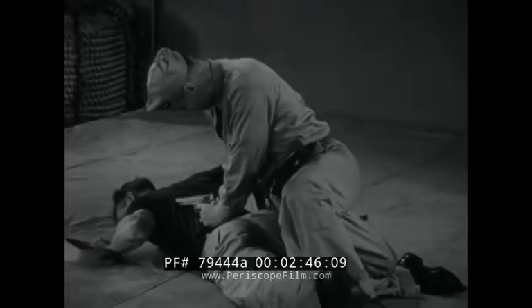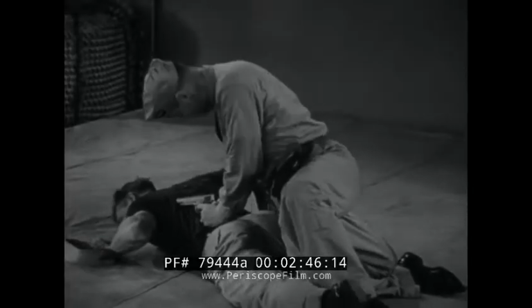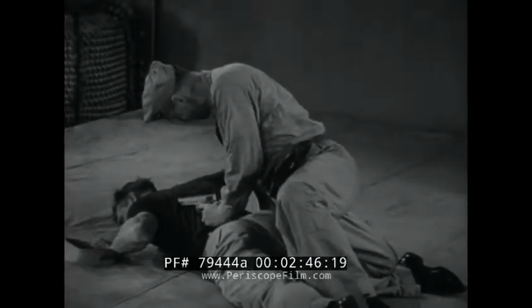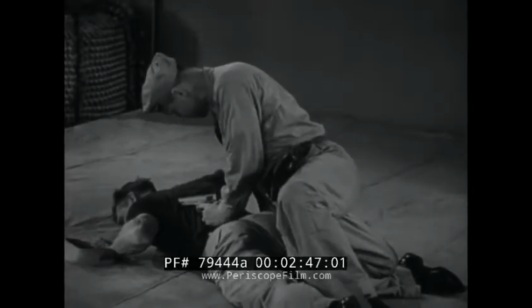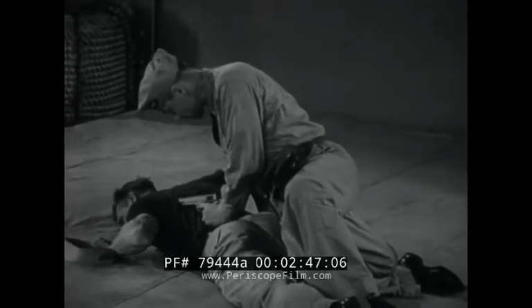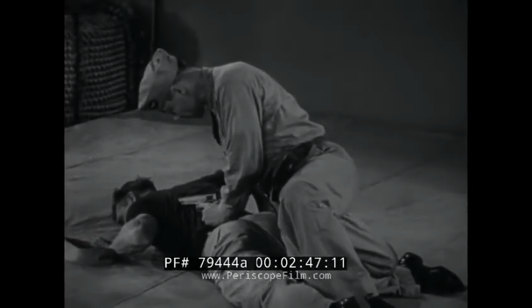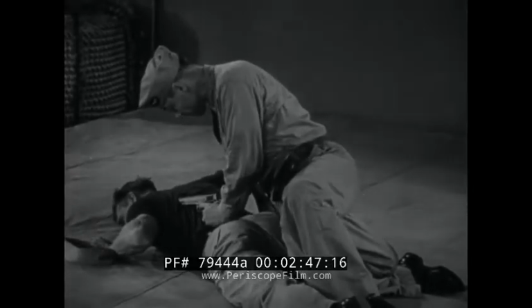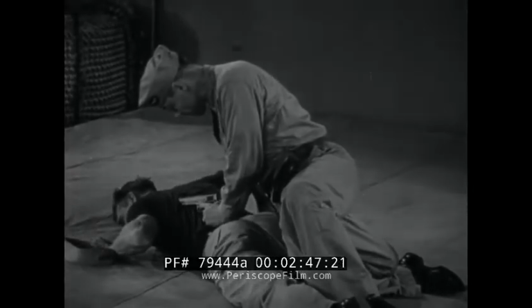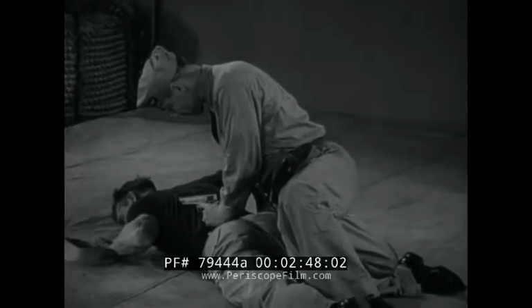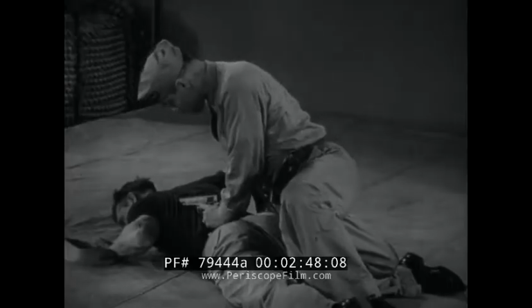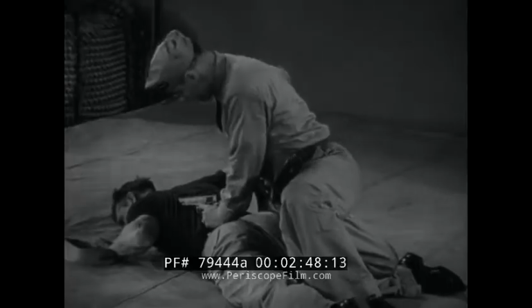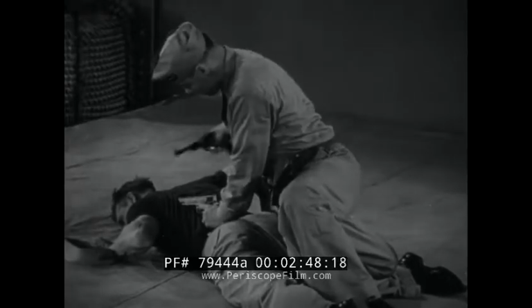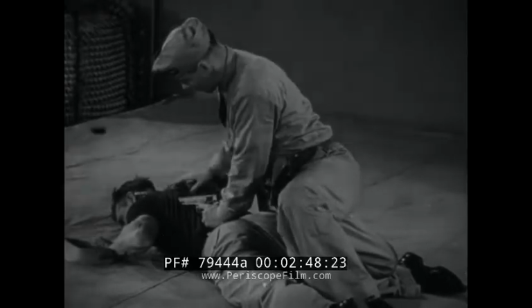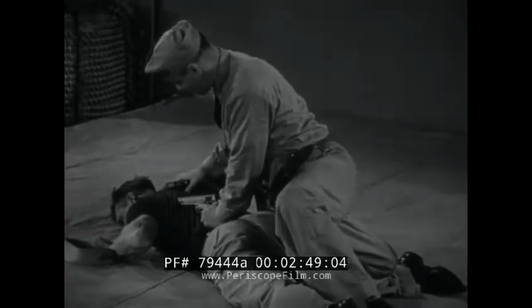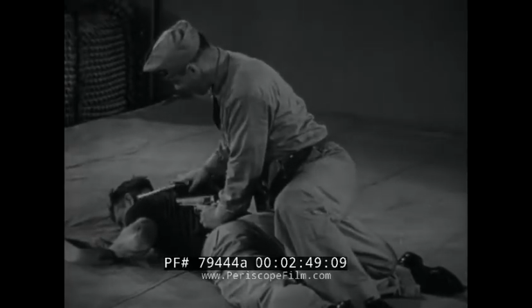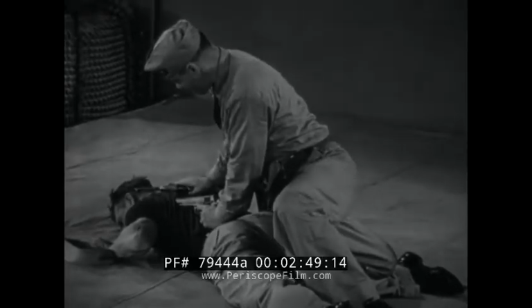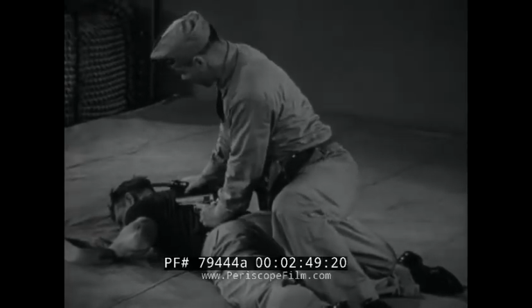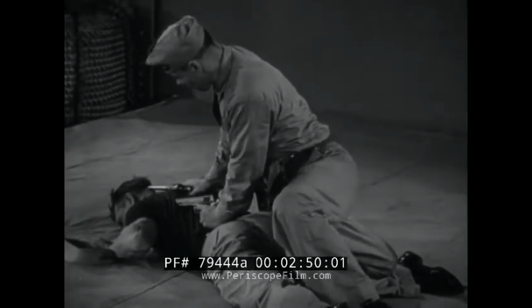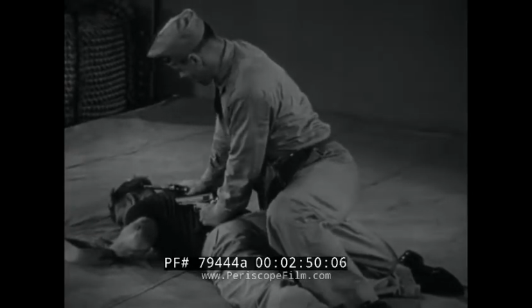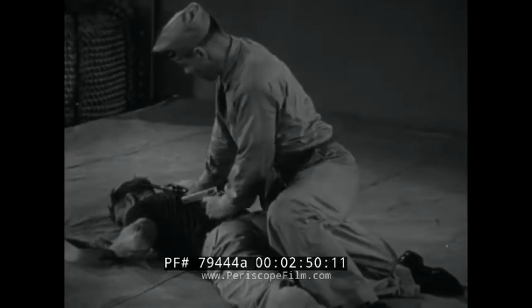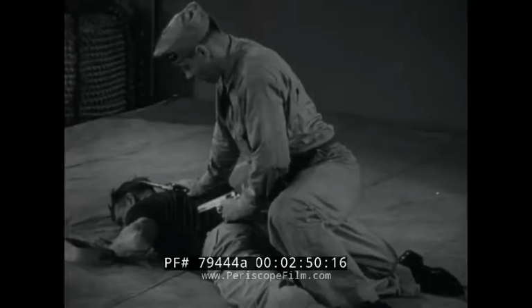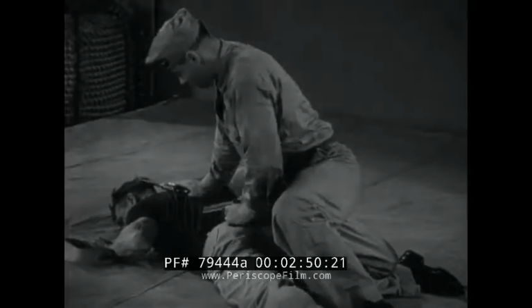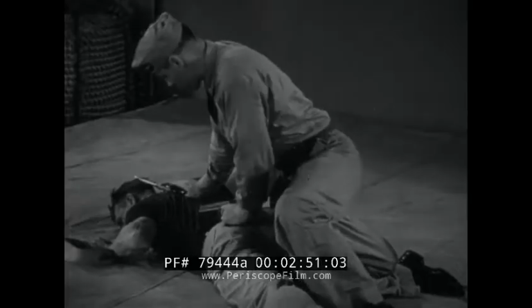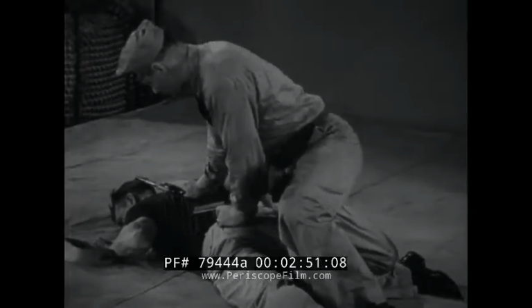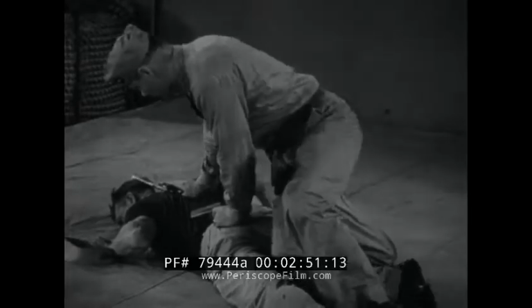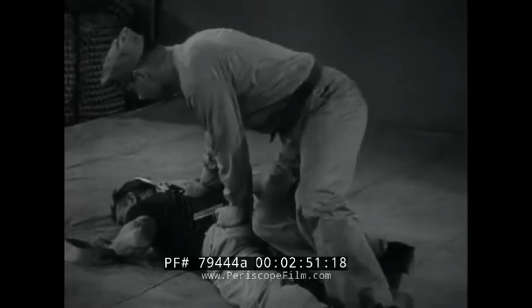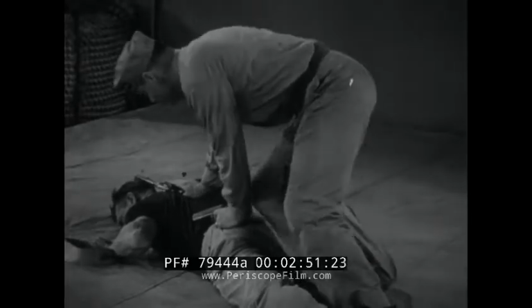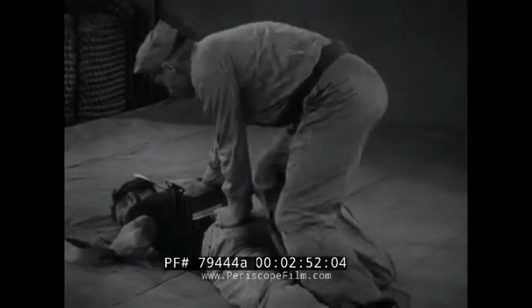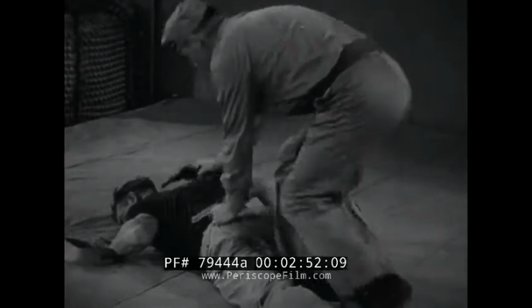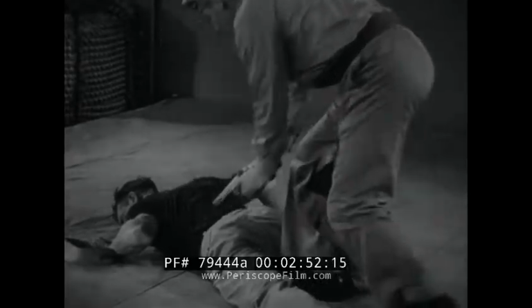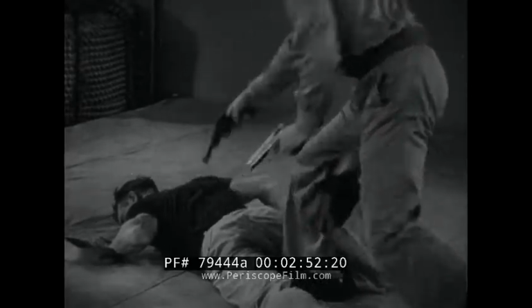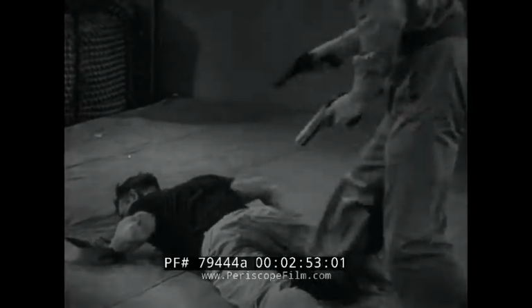Clamp one of his ankles in the back of your other knee and apply pressure with your body and search for concealed weapons.